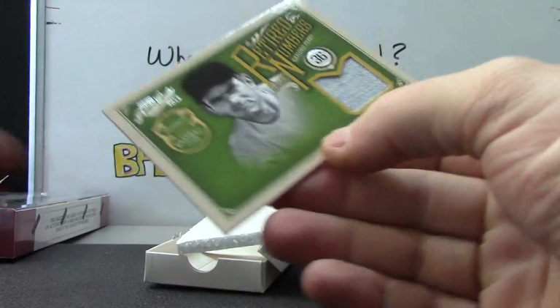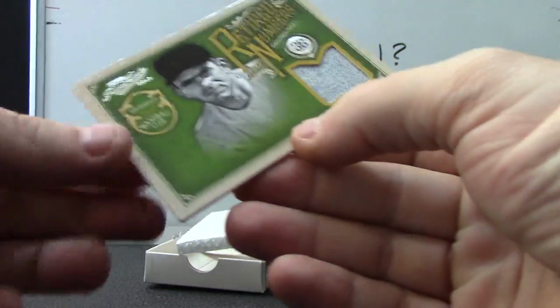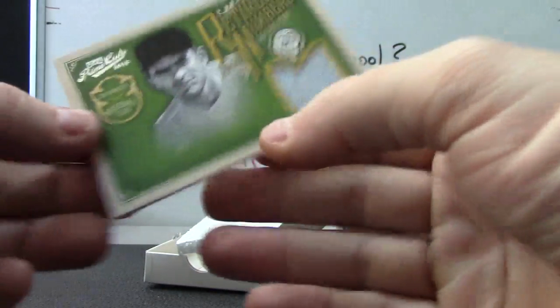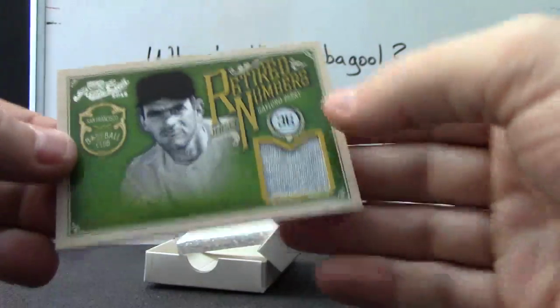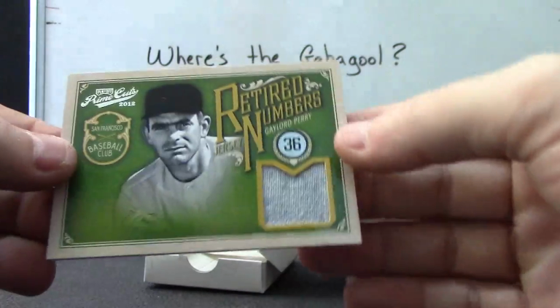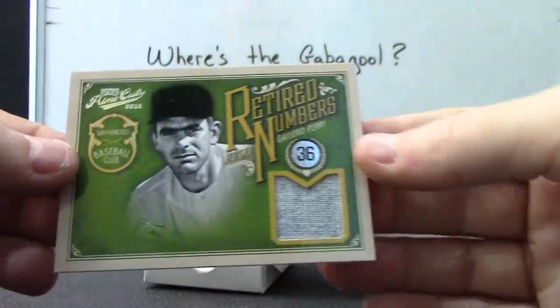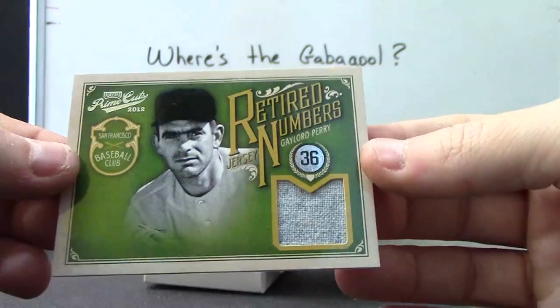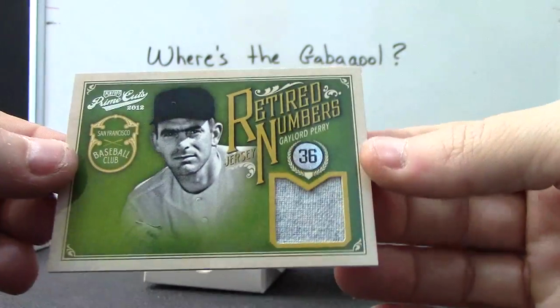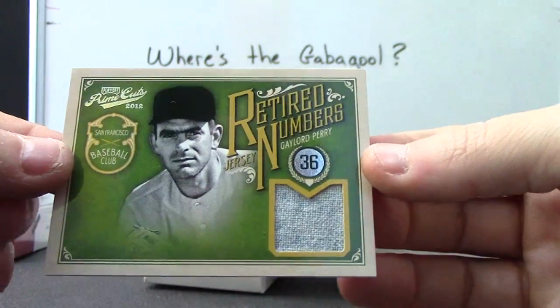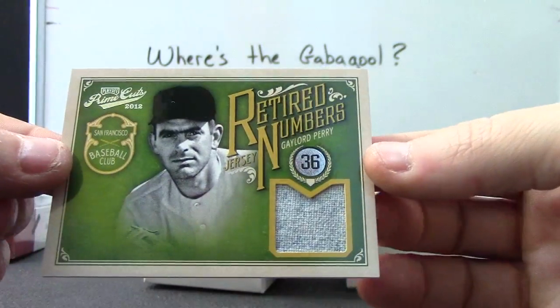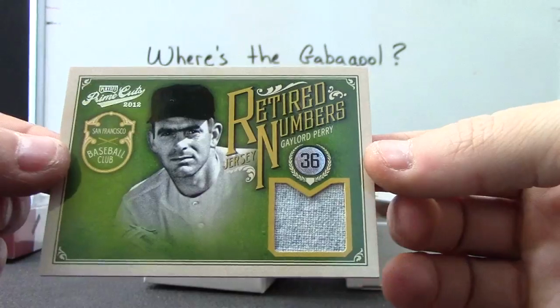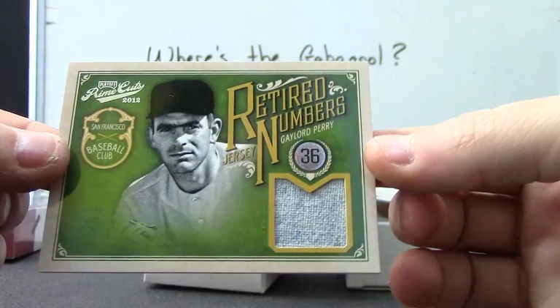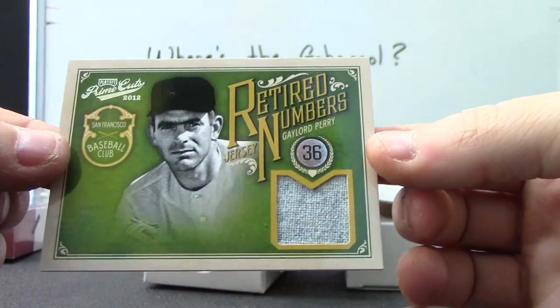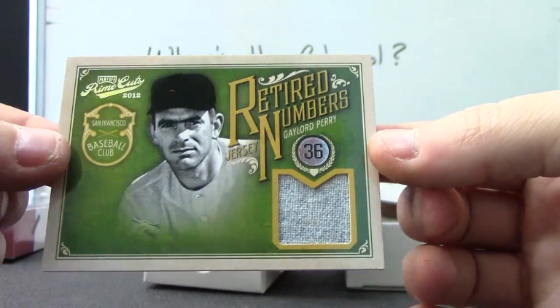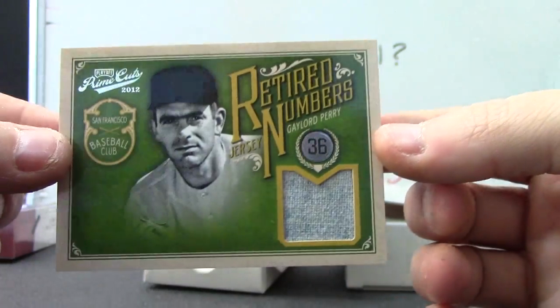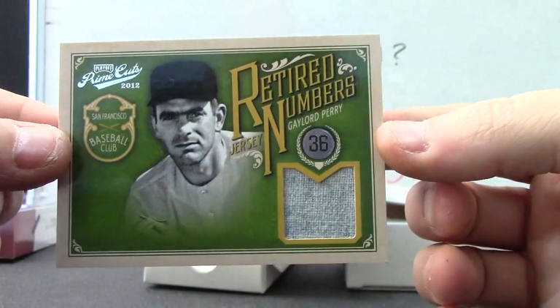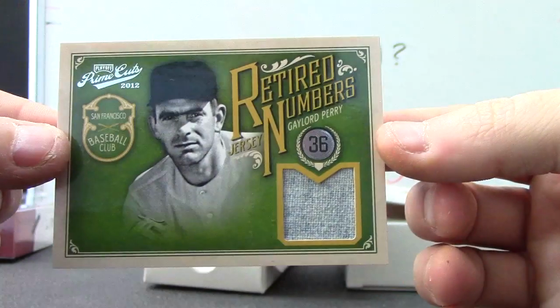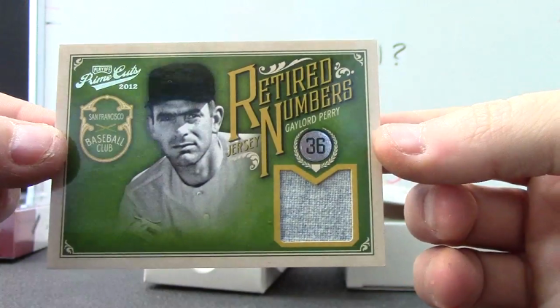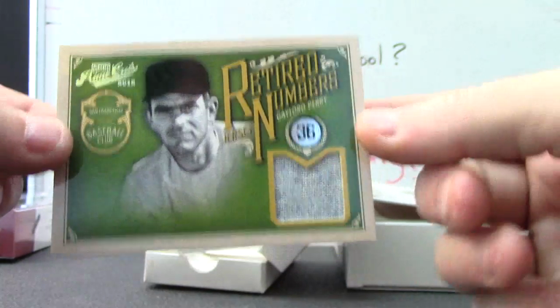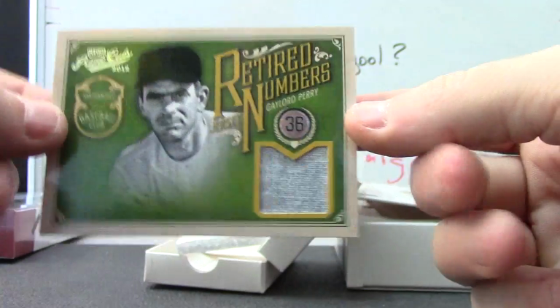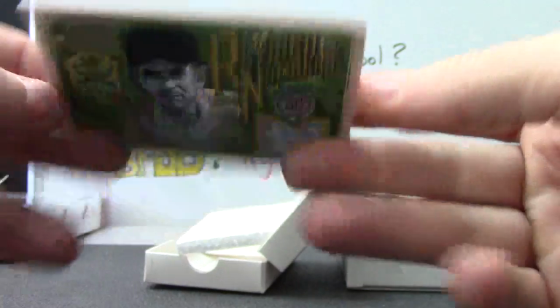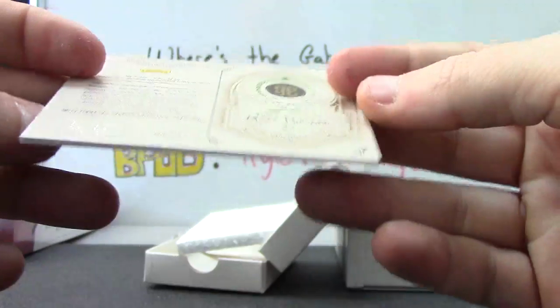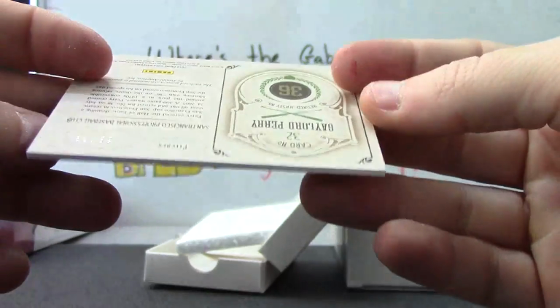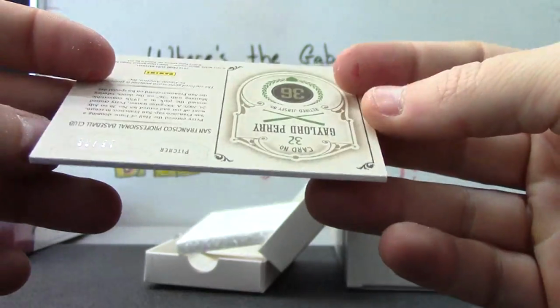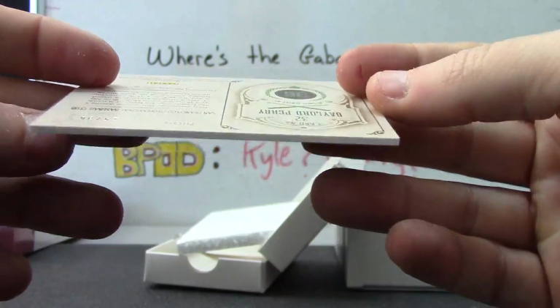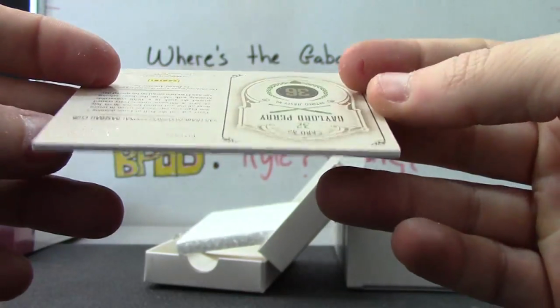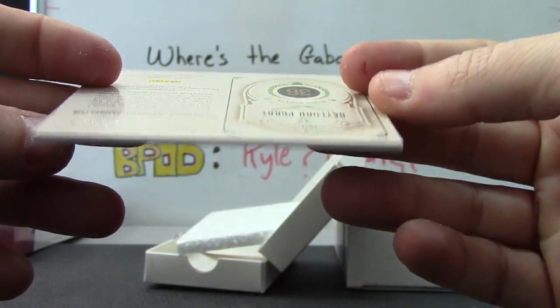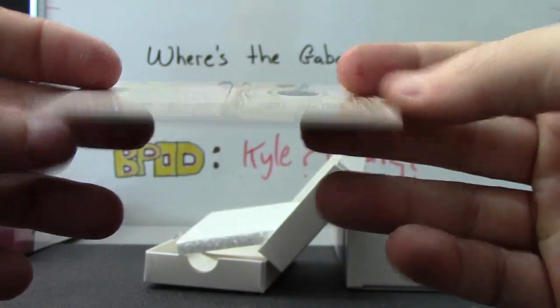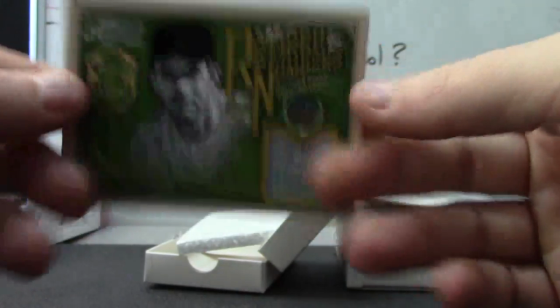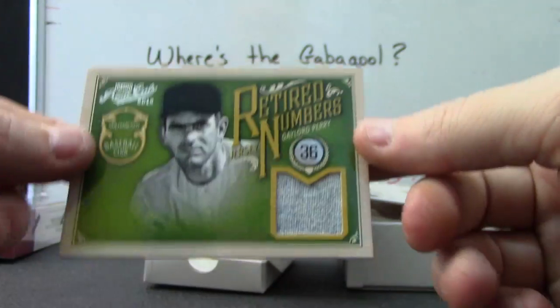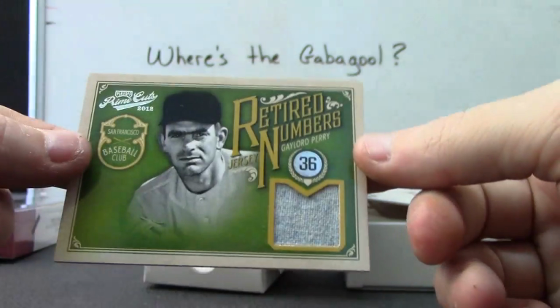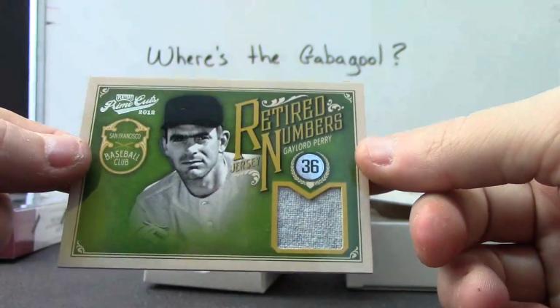And Gaylord Perry, Retired Numbers. Looks like a chunk of pants or something. Numbered to 36.